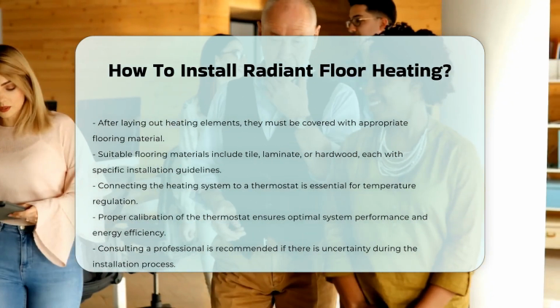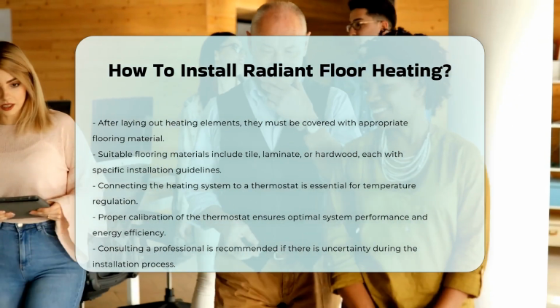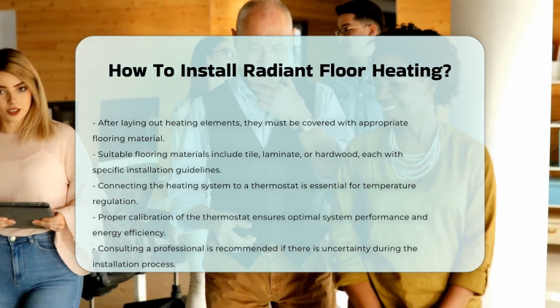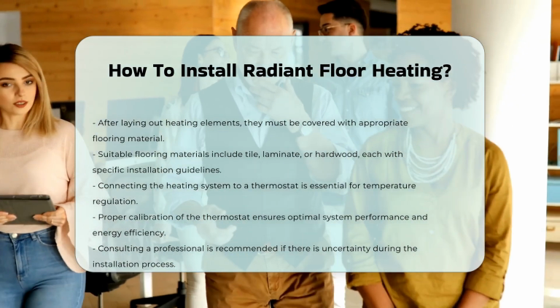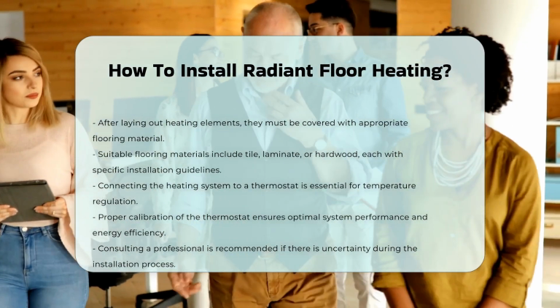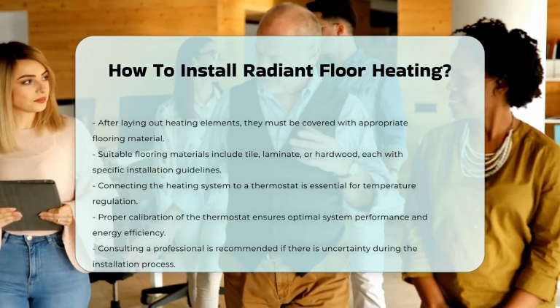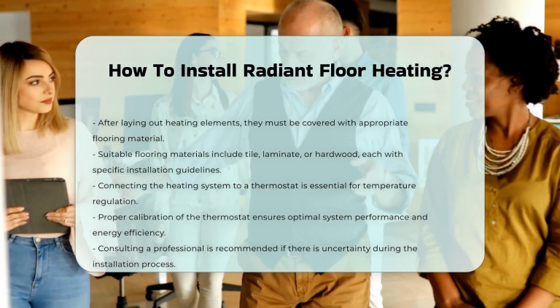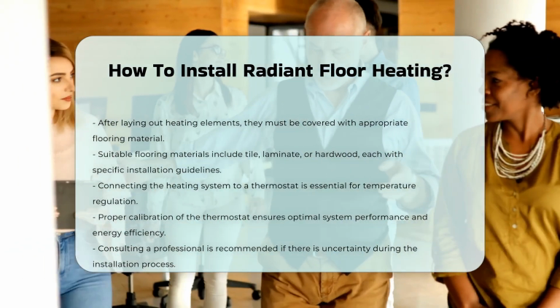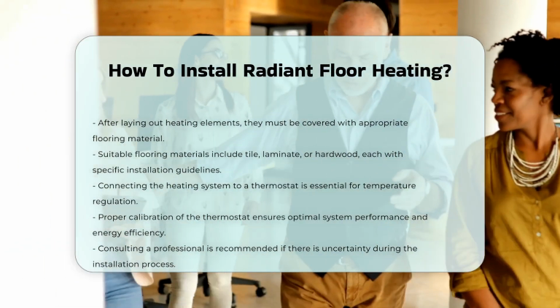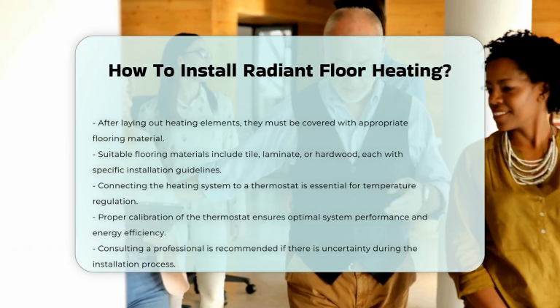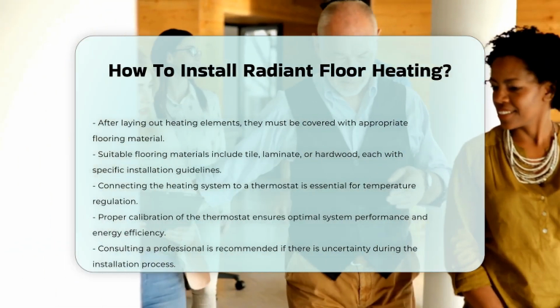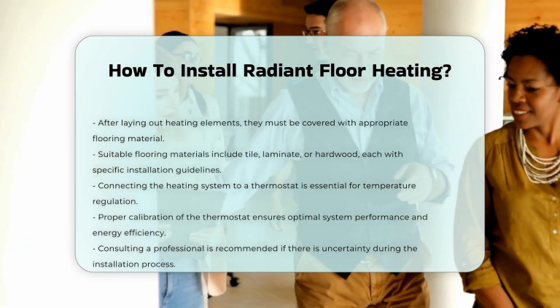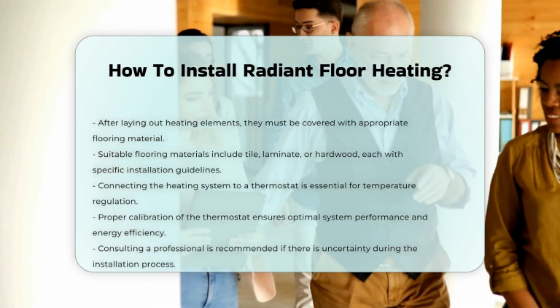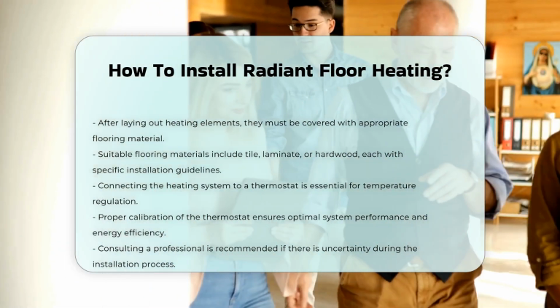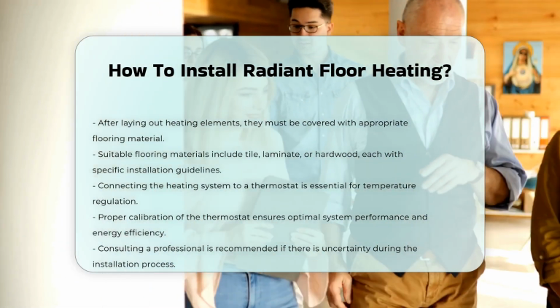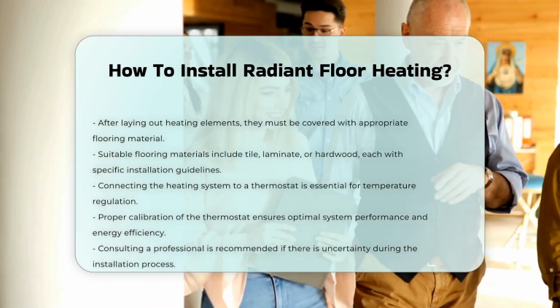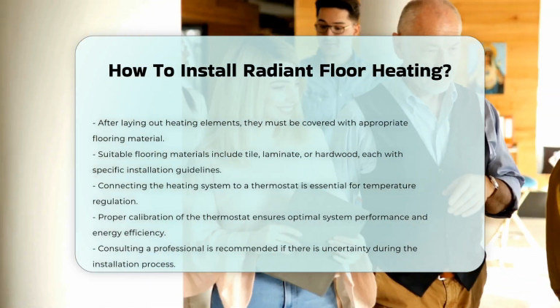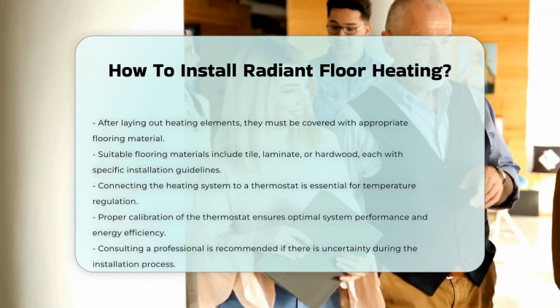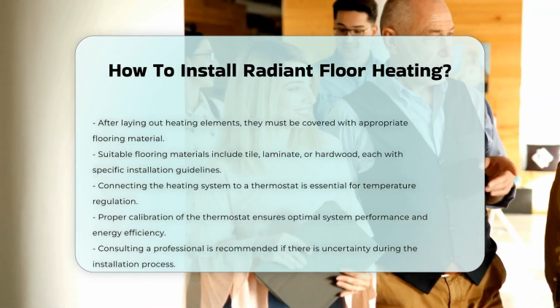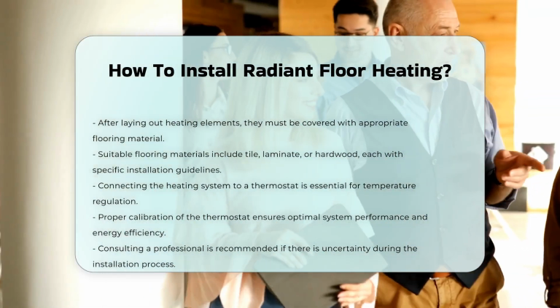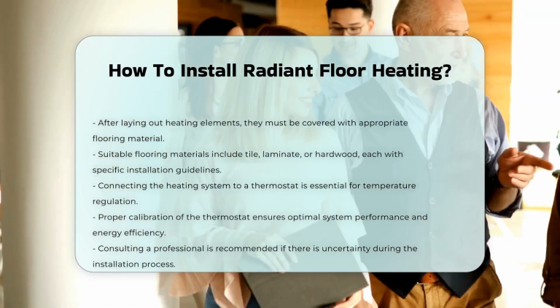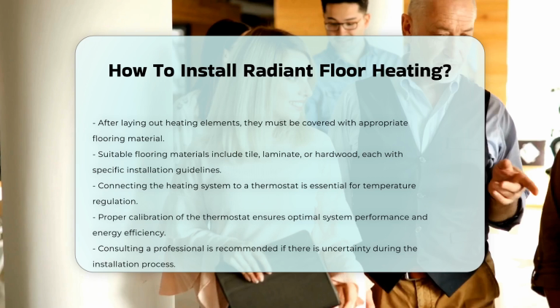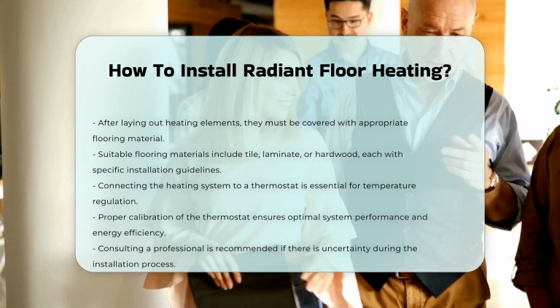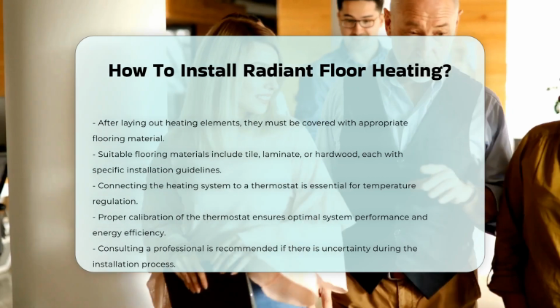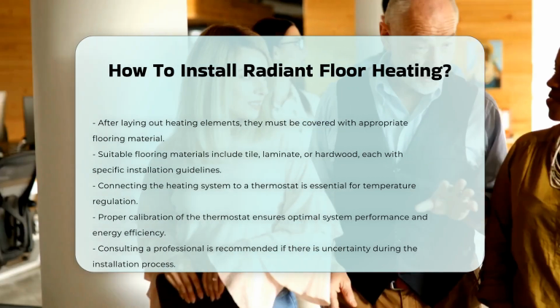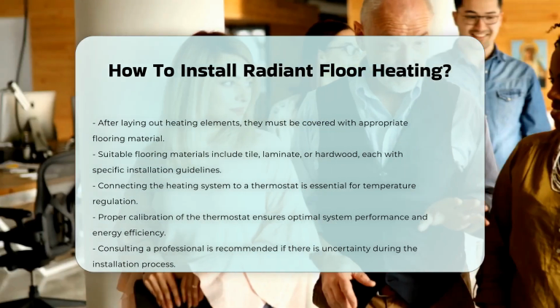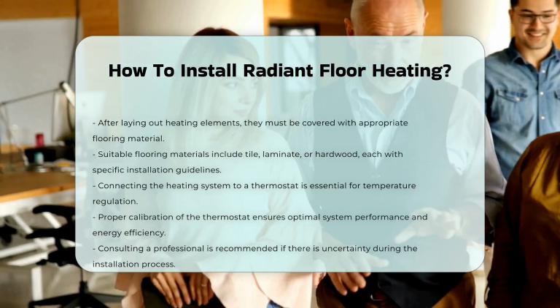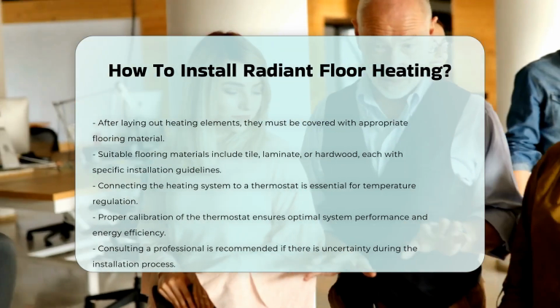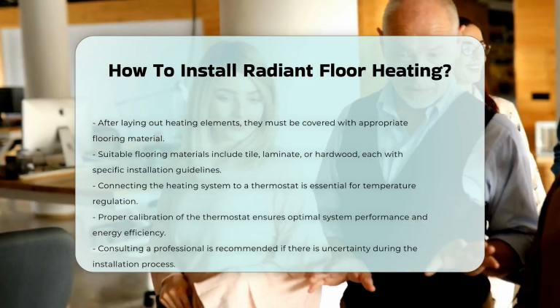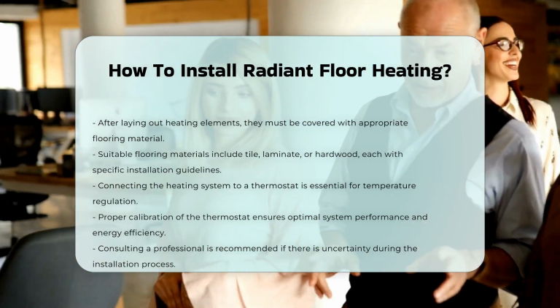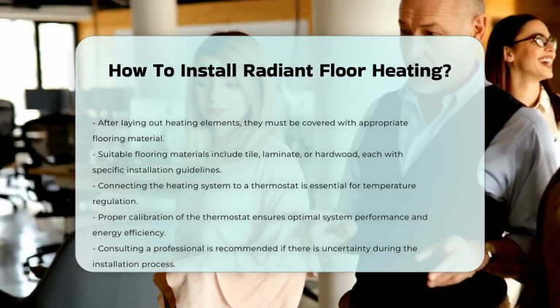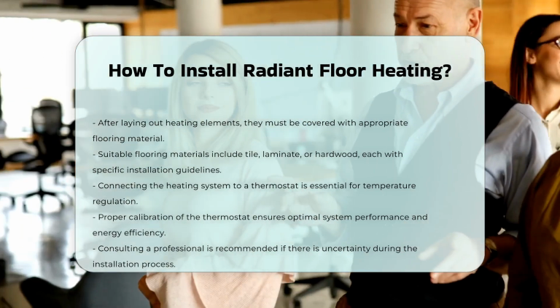Installing radiant floor heating can be complex. It is advisable to consult a professional if you are unsure about any steps.